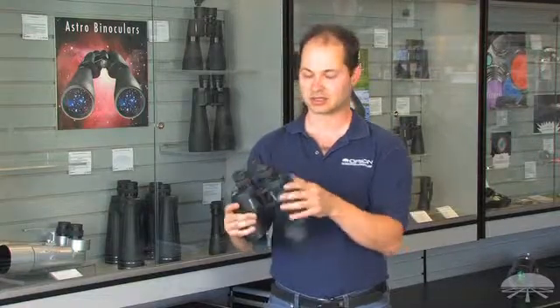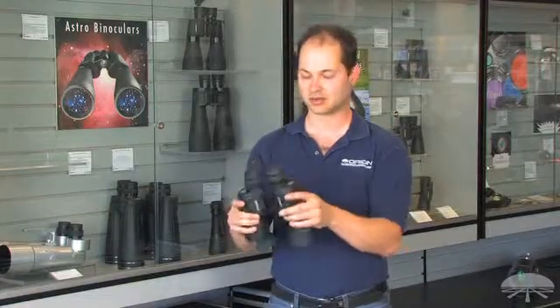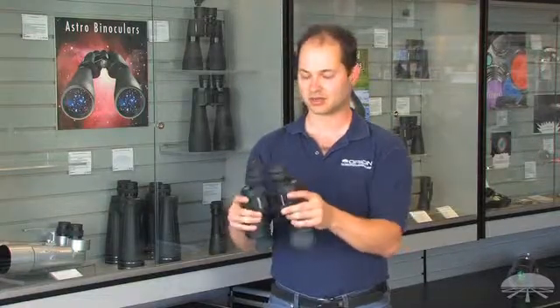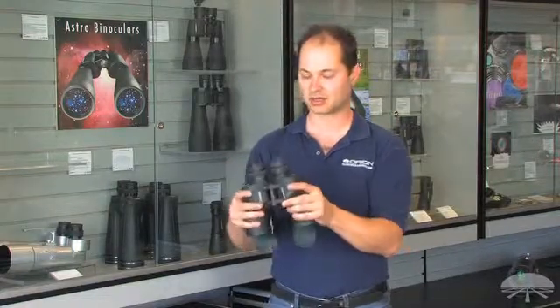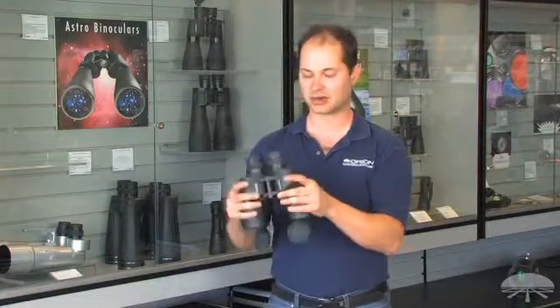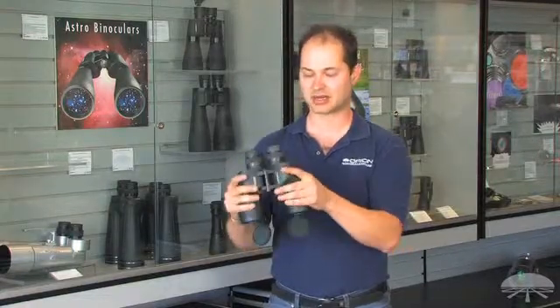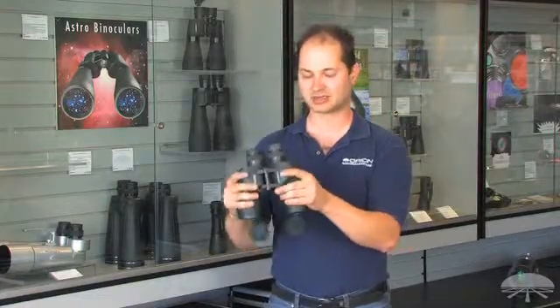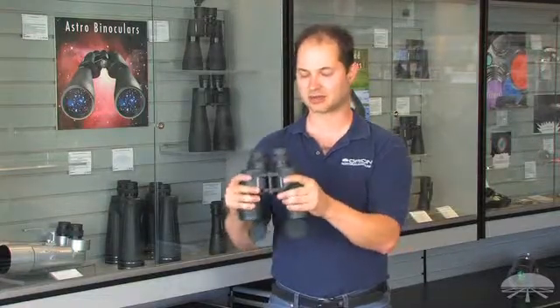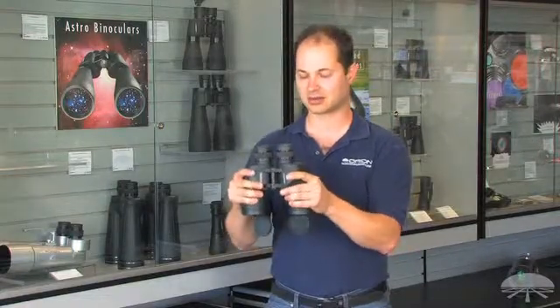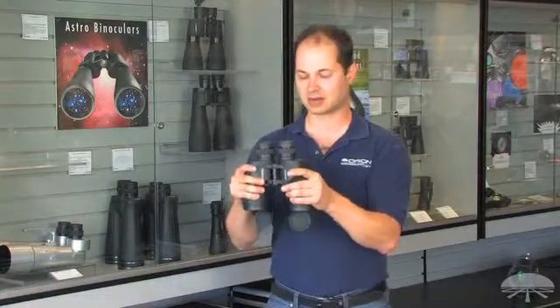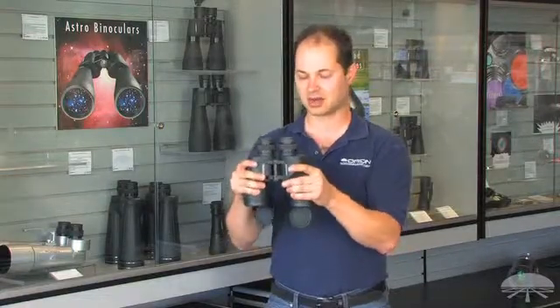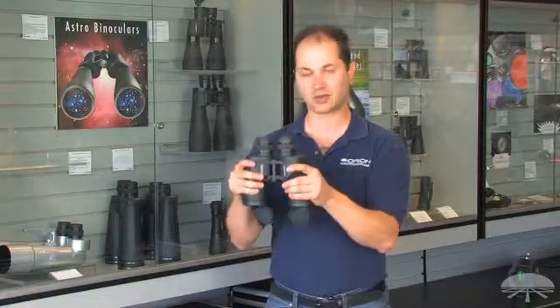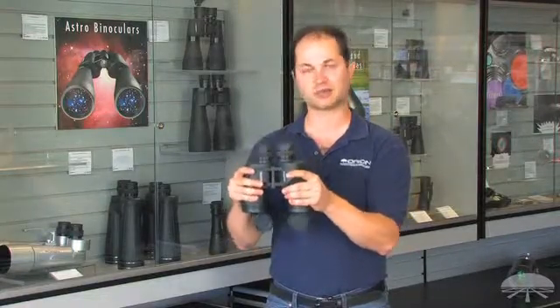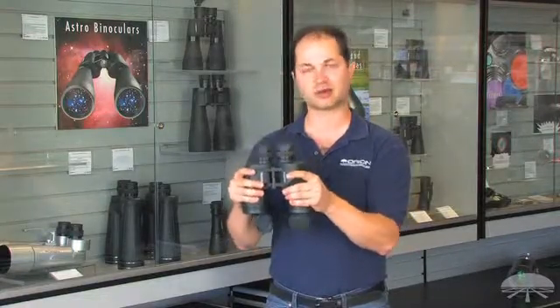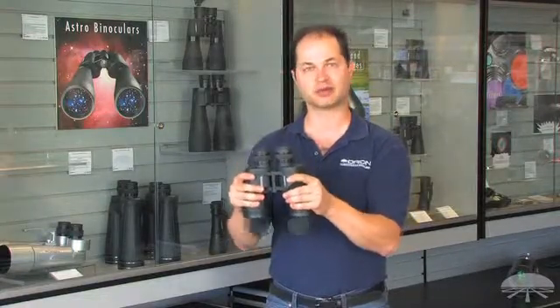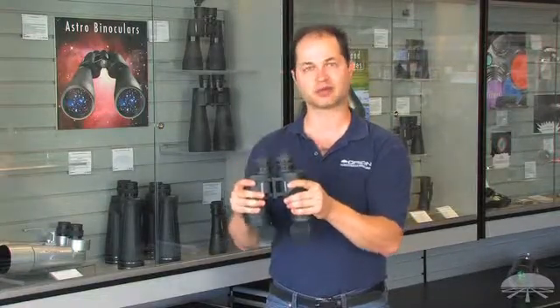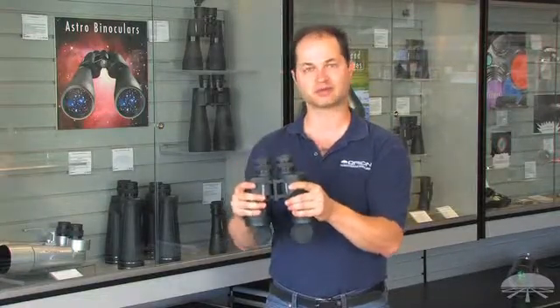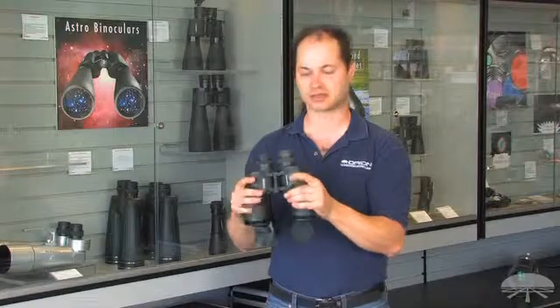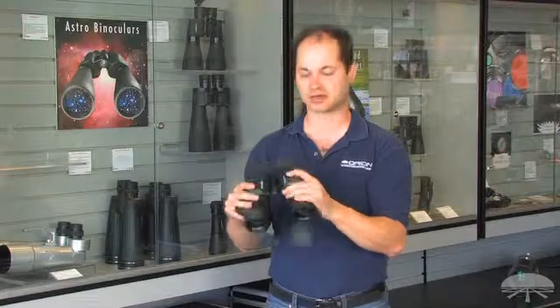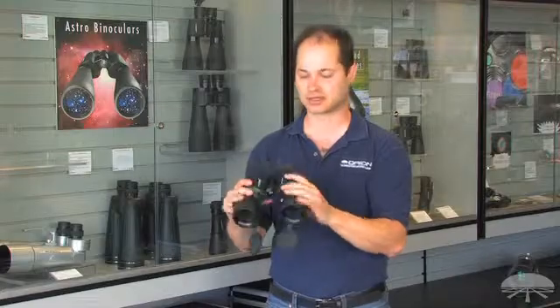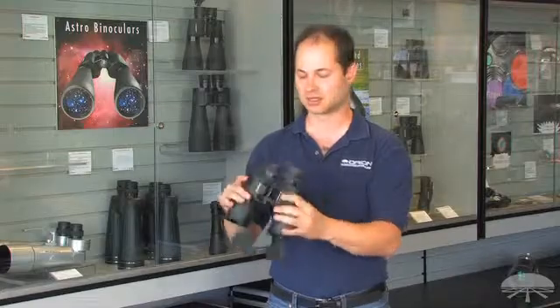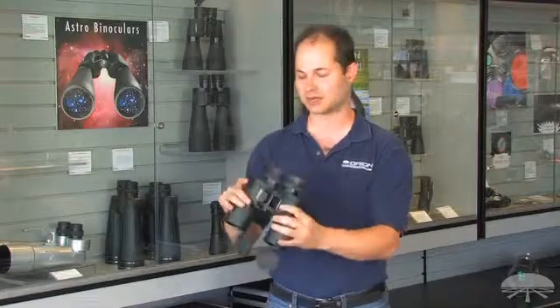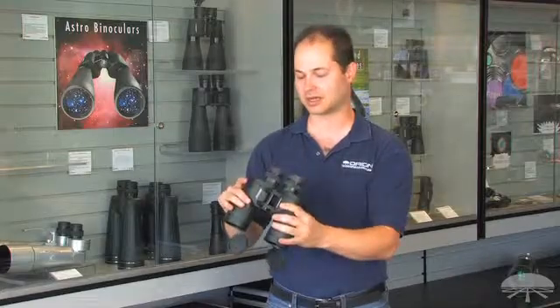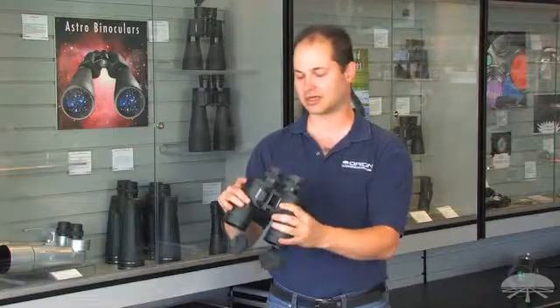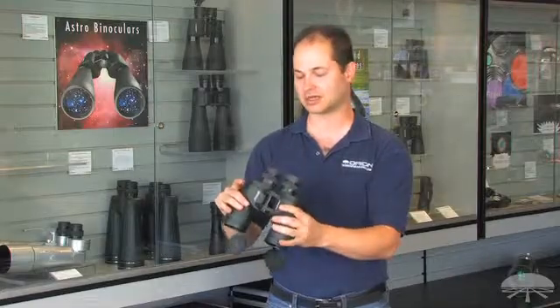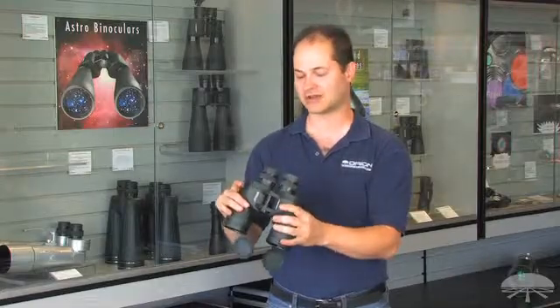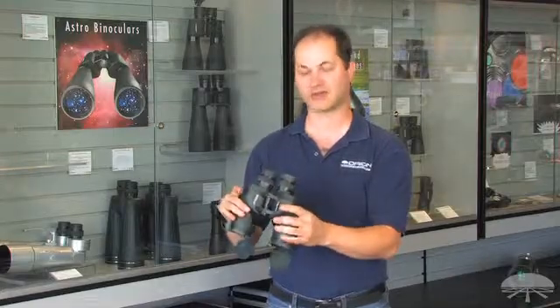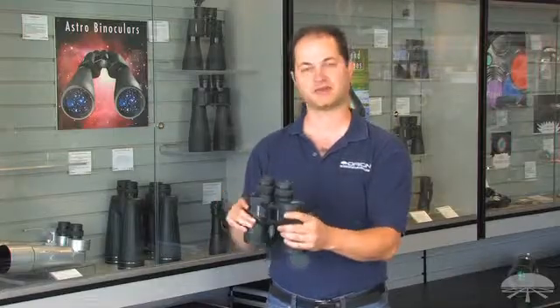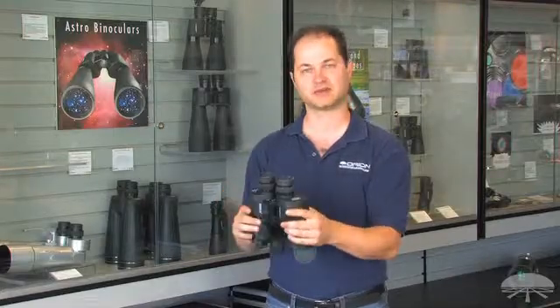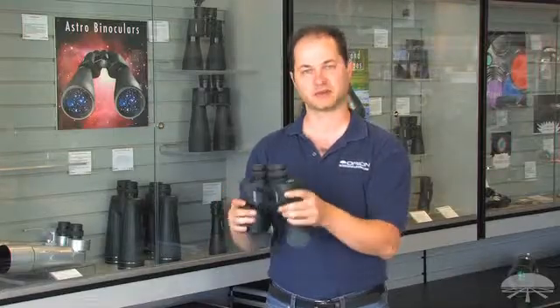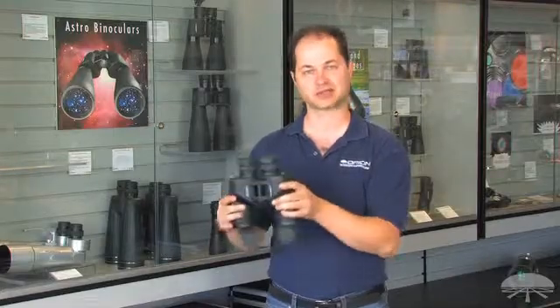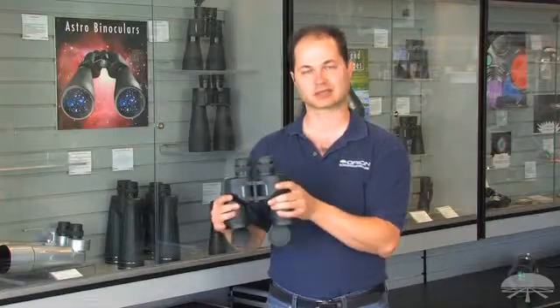So an all-around excellent, high-quality pair of binoculars for the price — the Orion 7x50 Resolux.